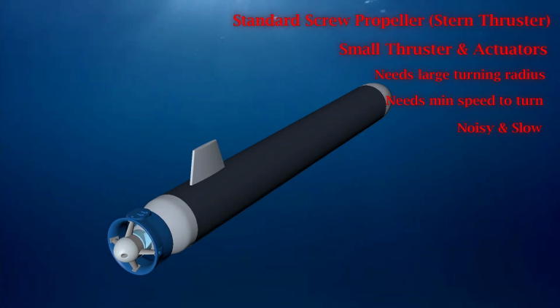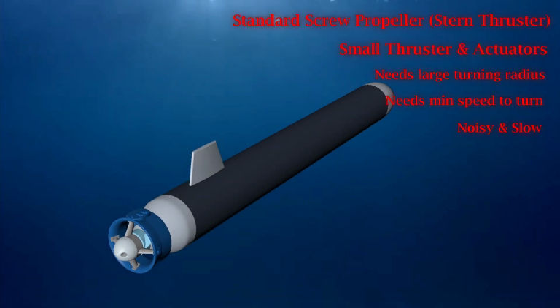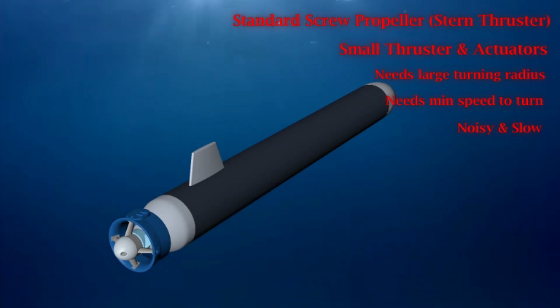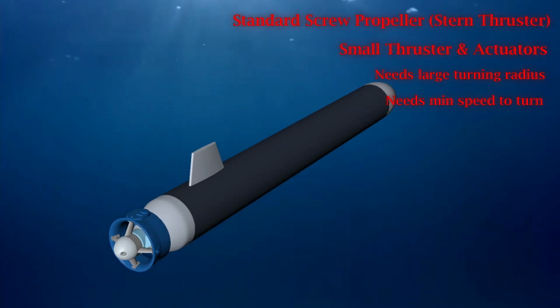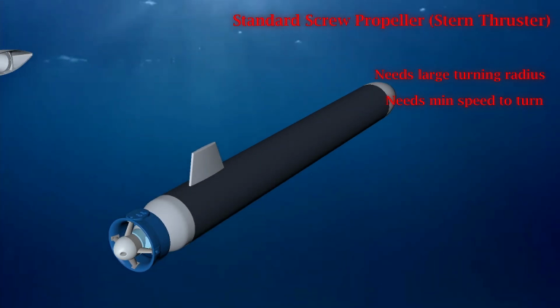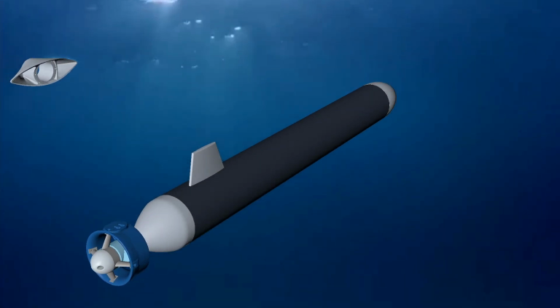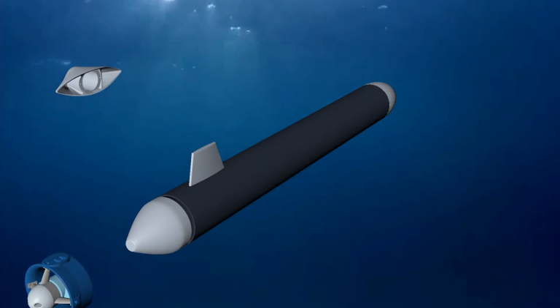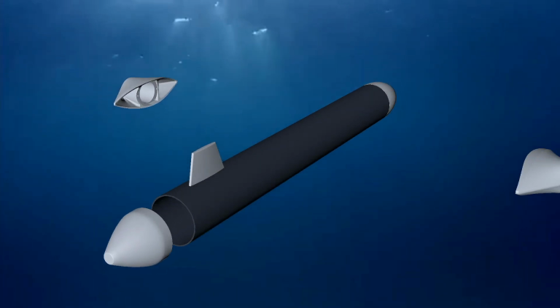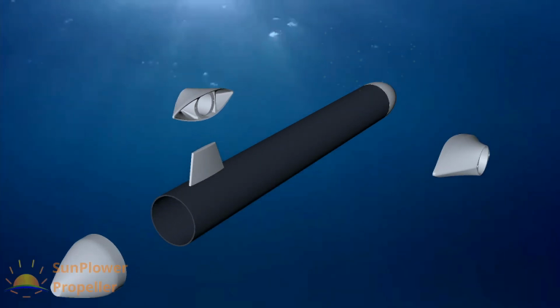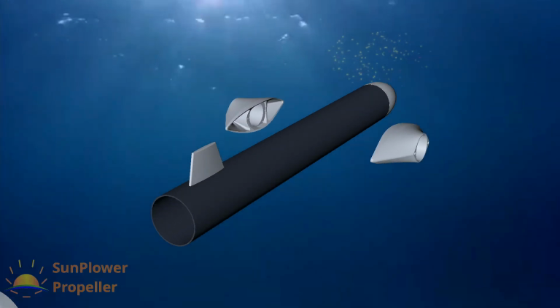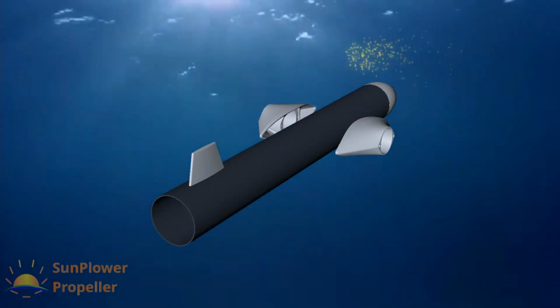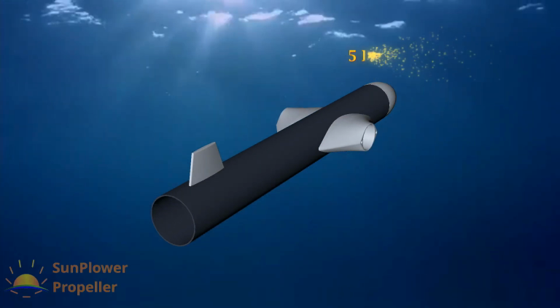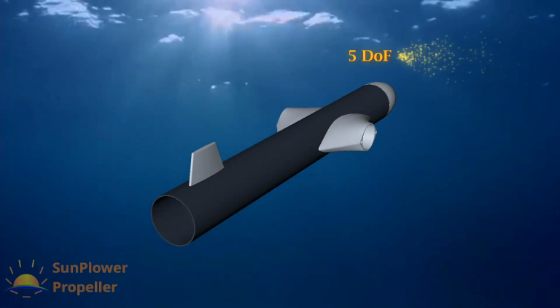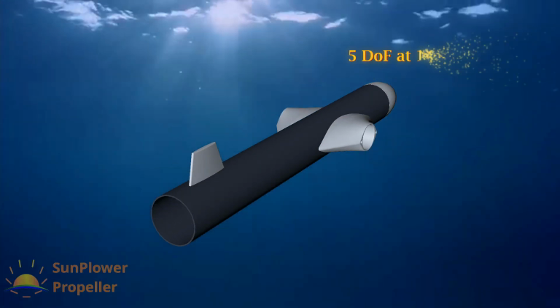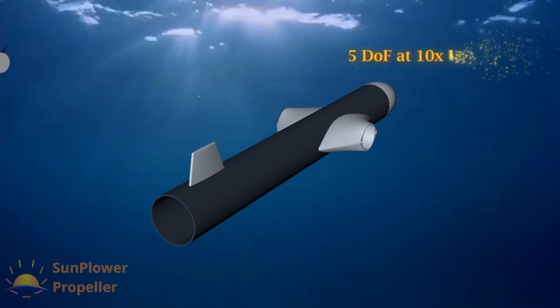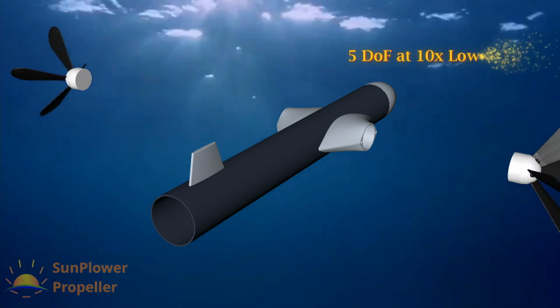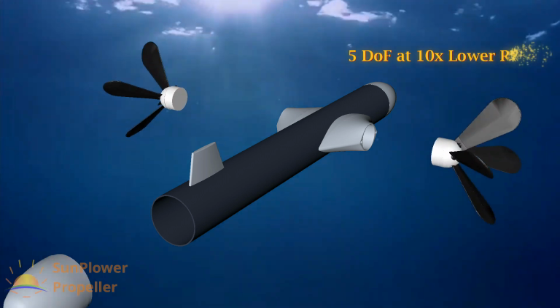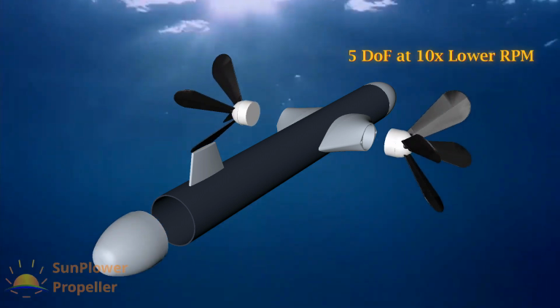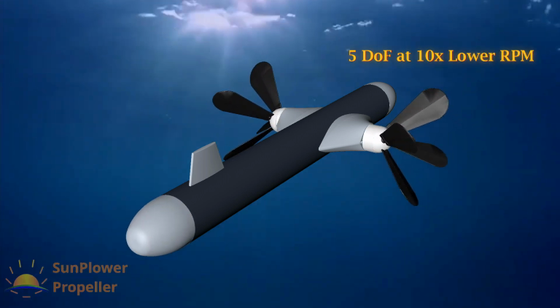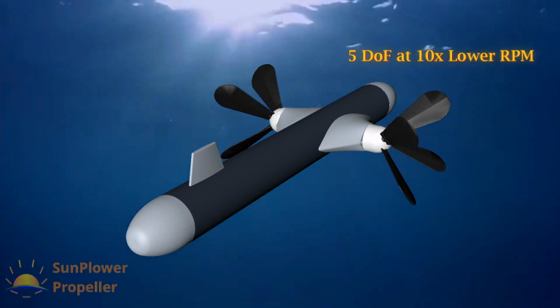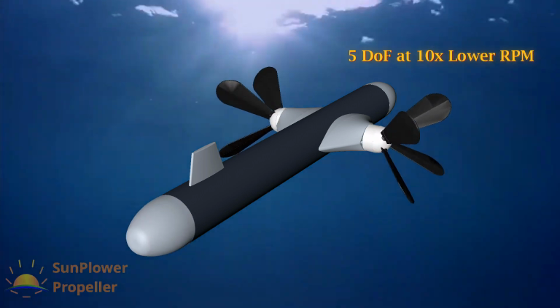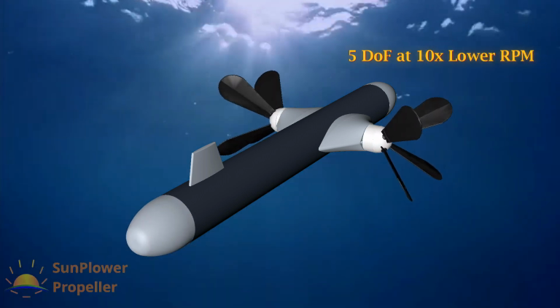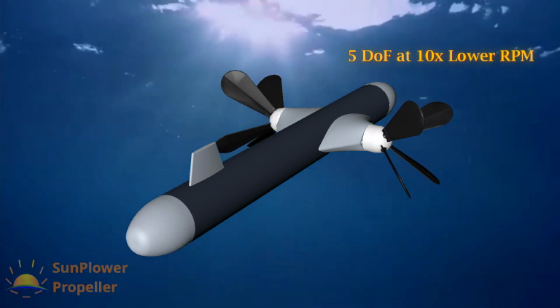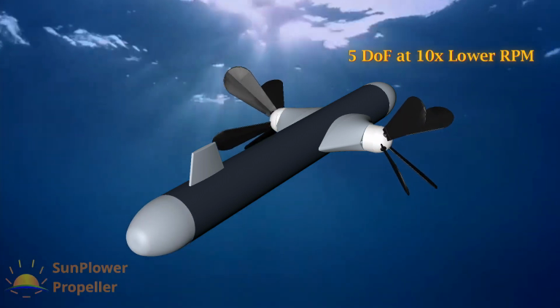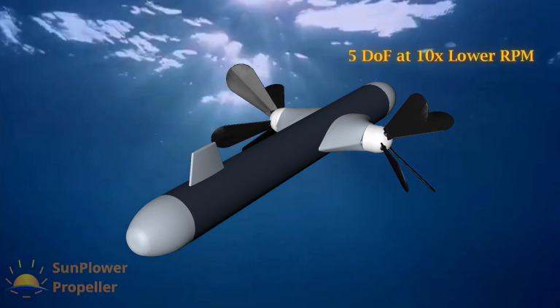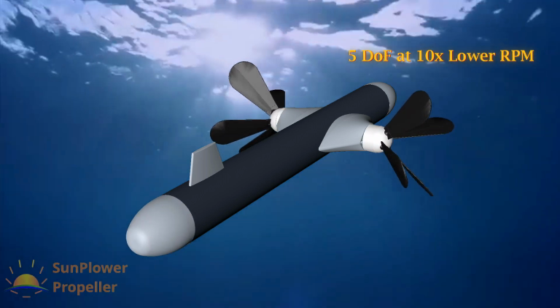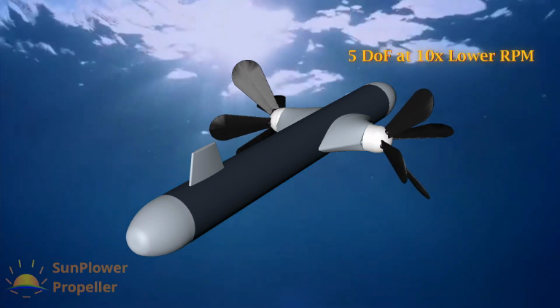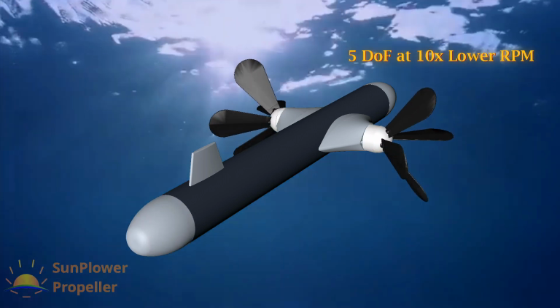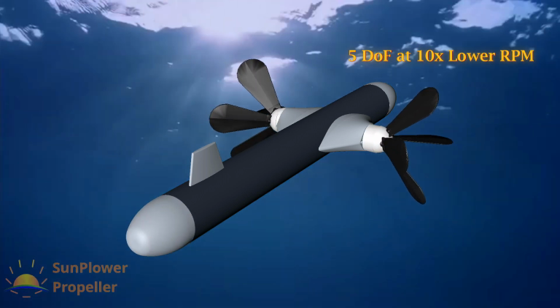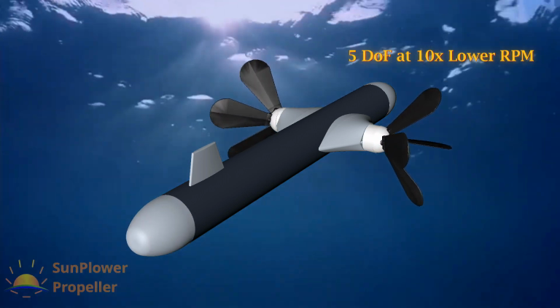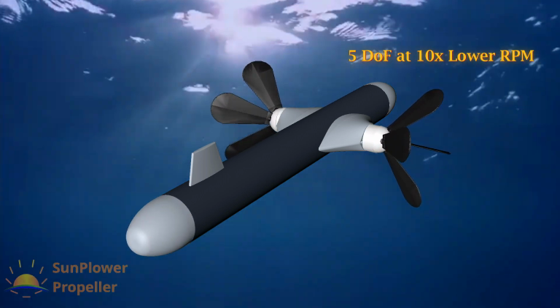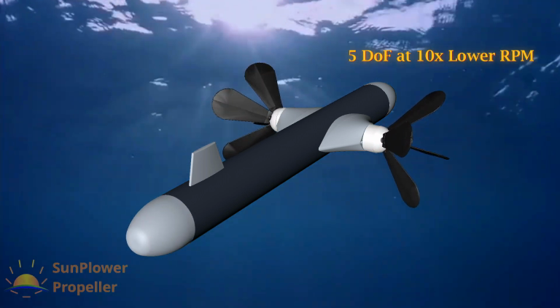With our disruptive wheel-based Sun Plower Propeller, a full 5 degrees of freedom is possible at very low RPM.